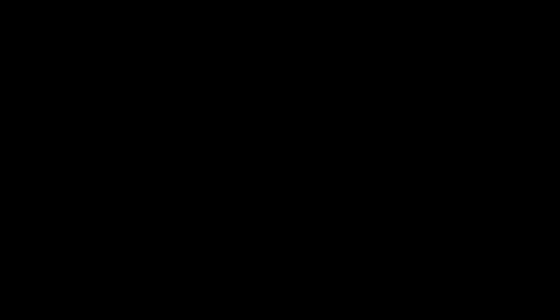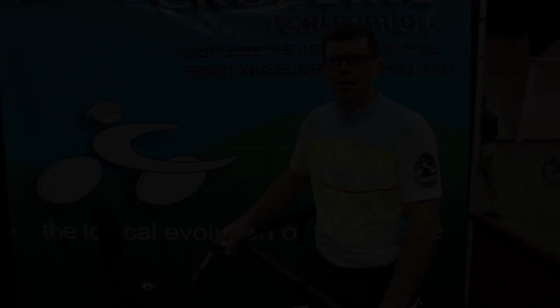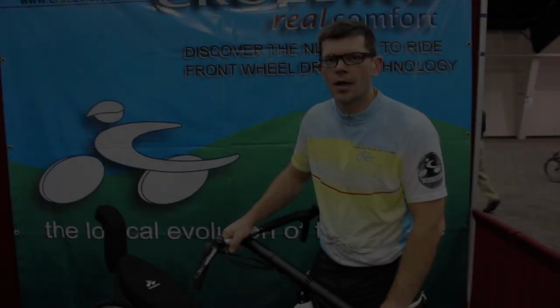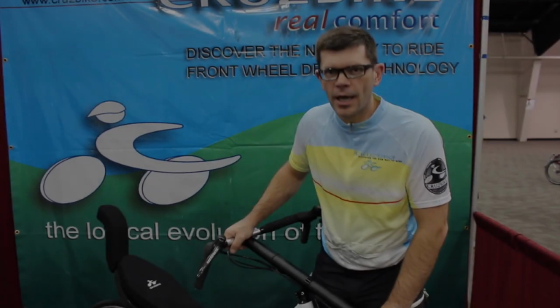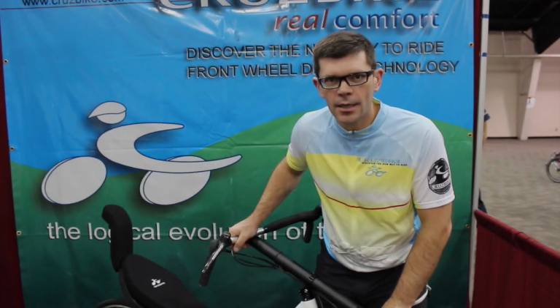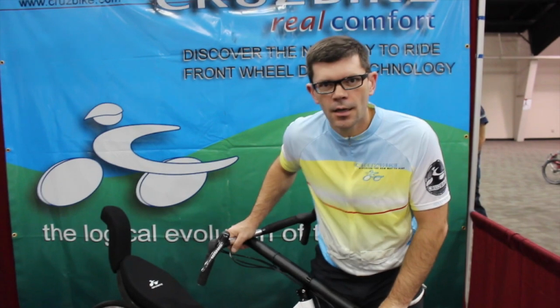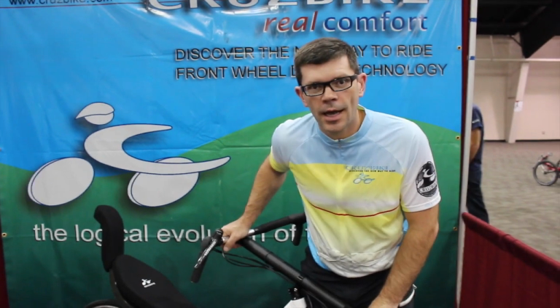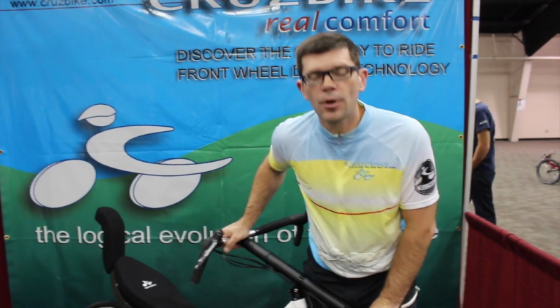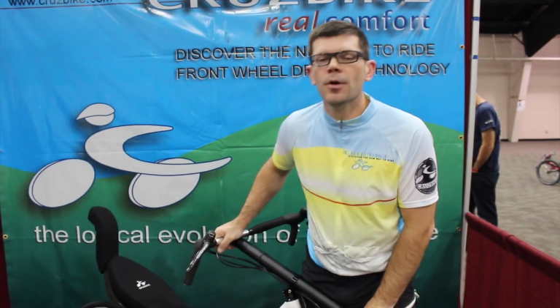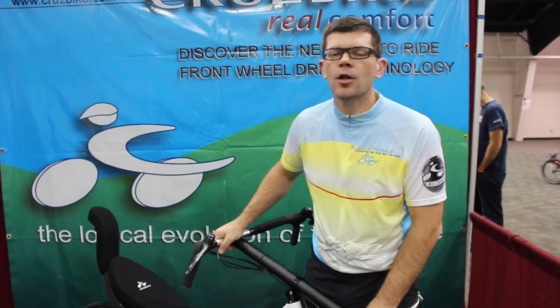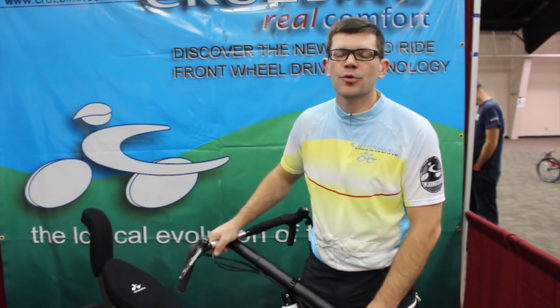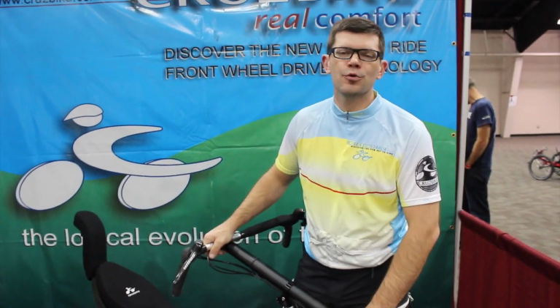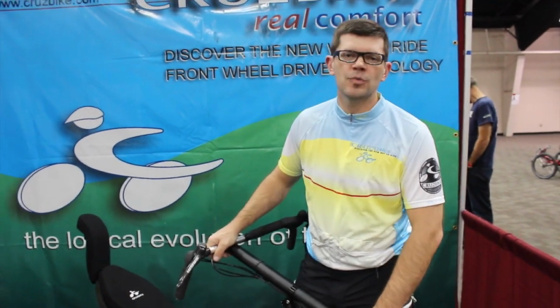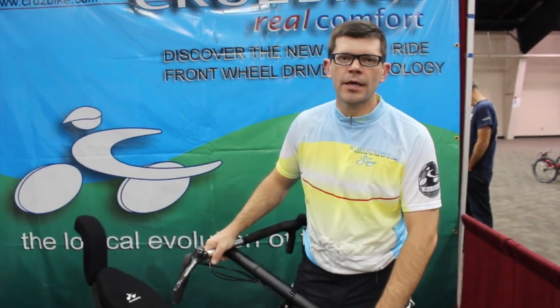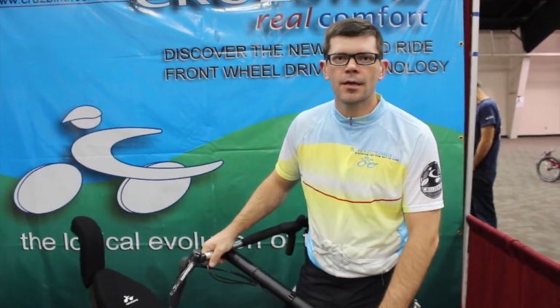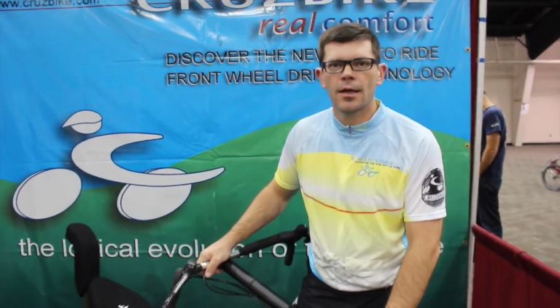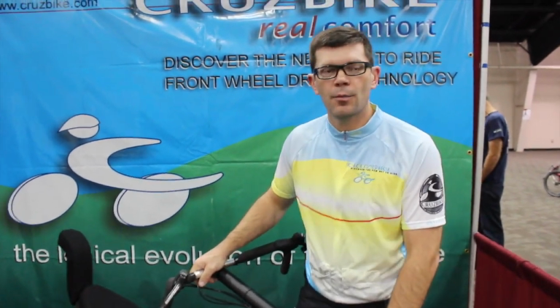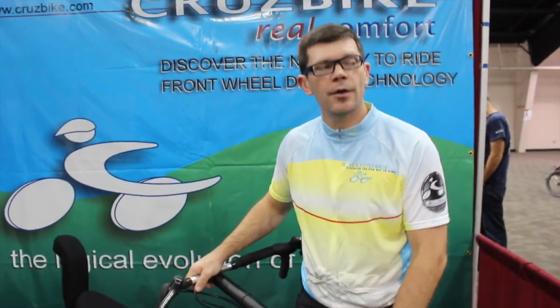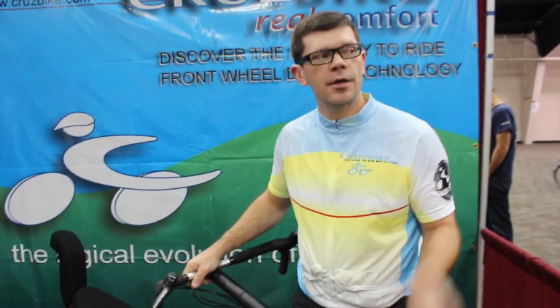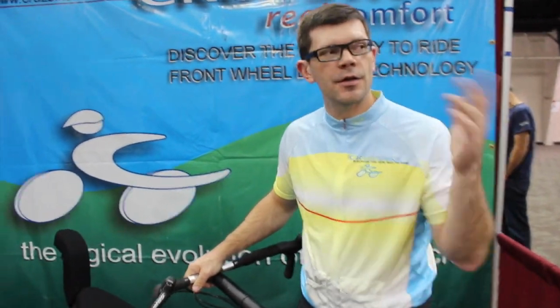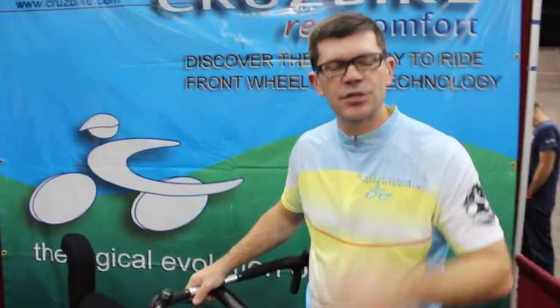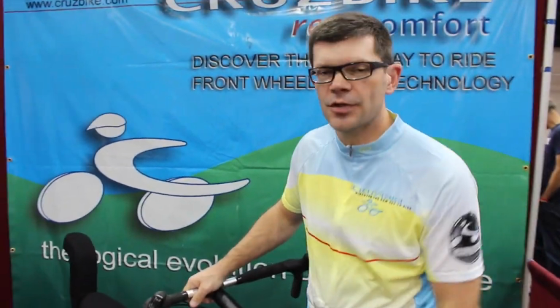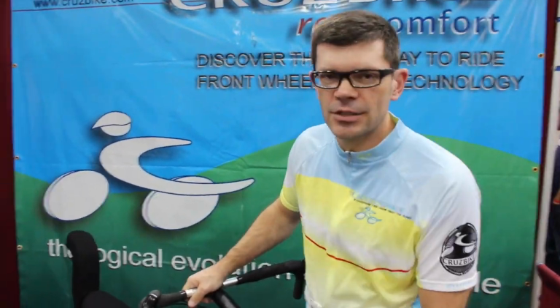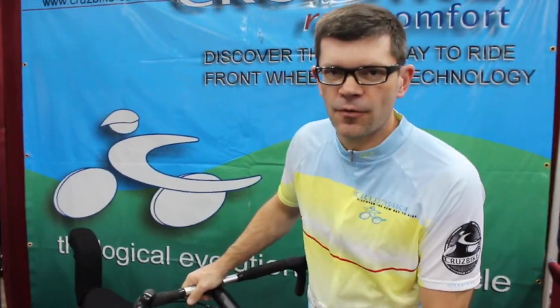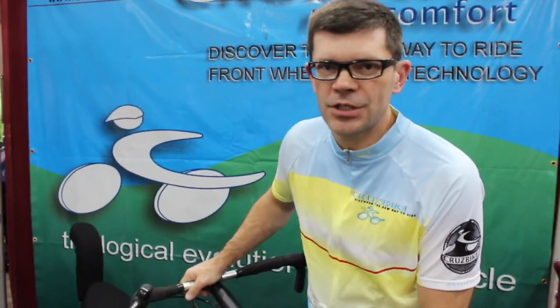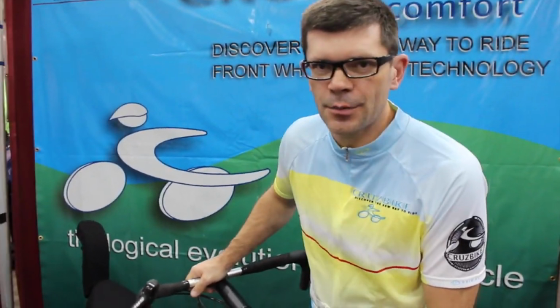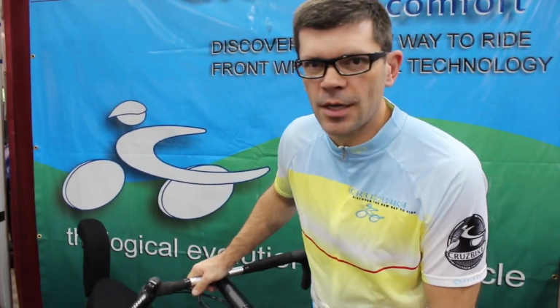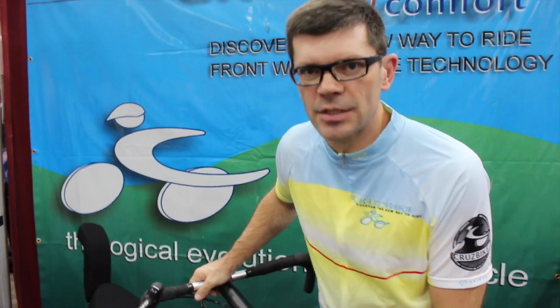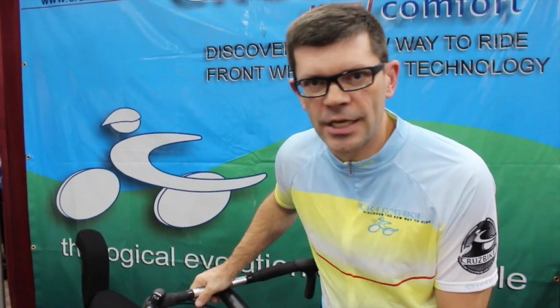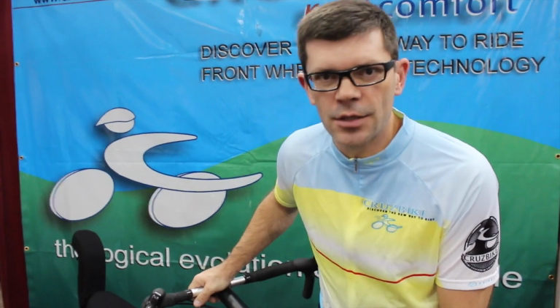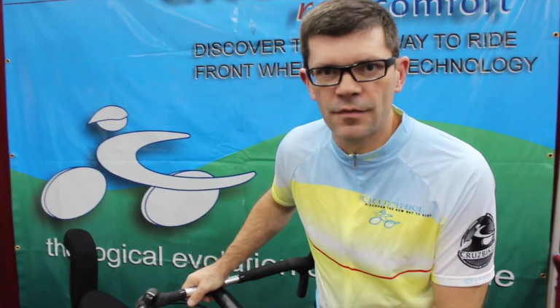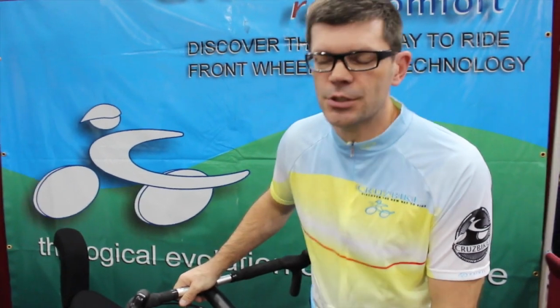Hi, I'm Robert Holler with Cruise Bikes. We are here at the 2014 Recumbent Cycle Convention.